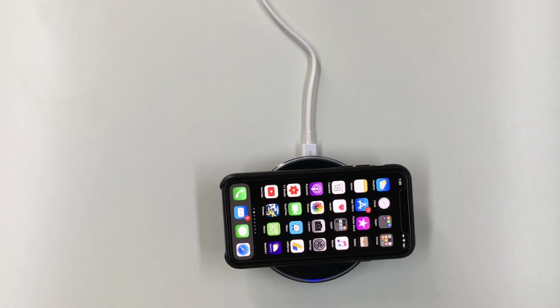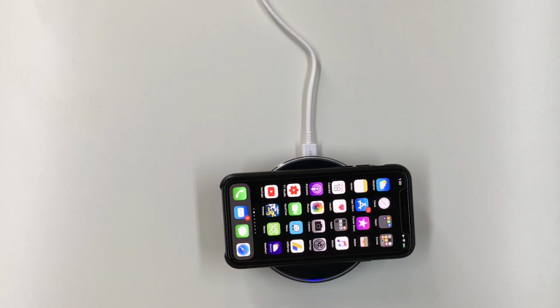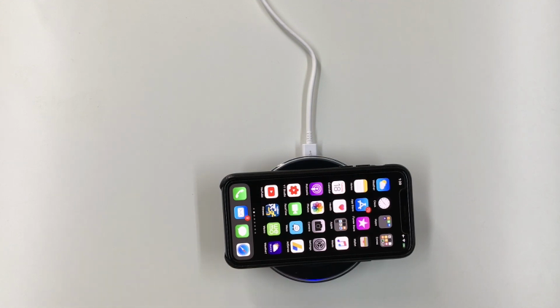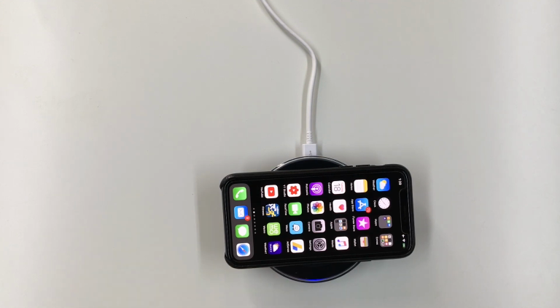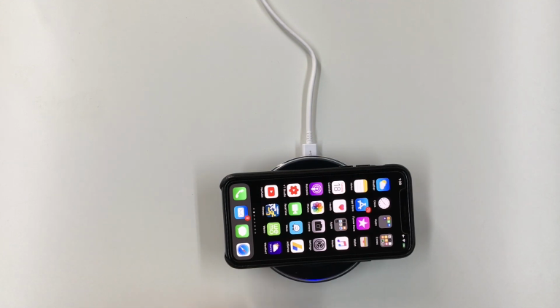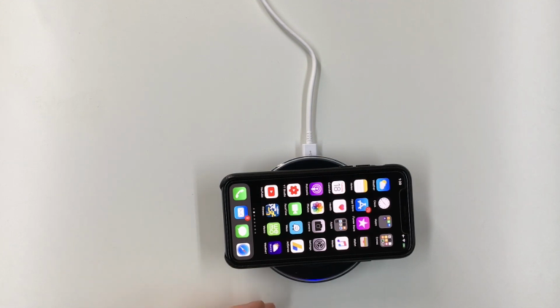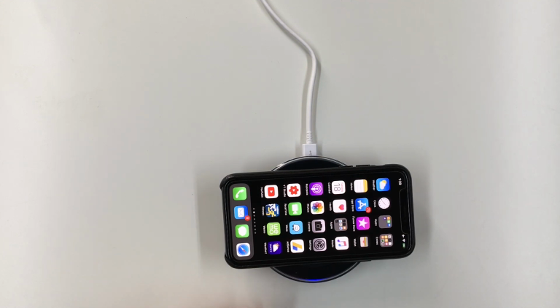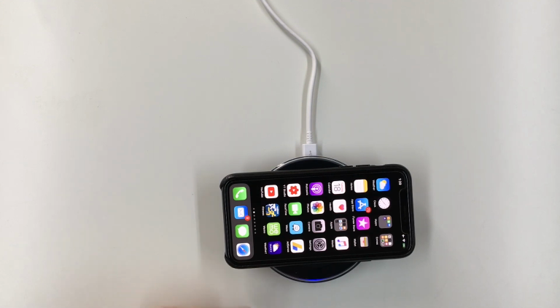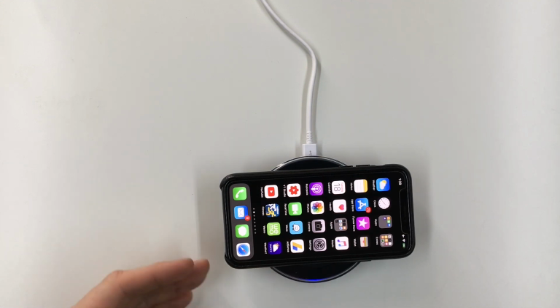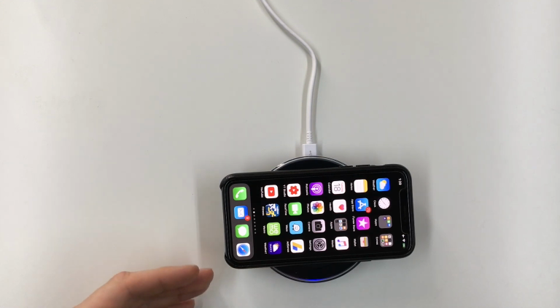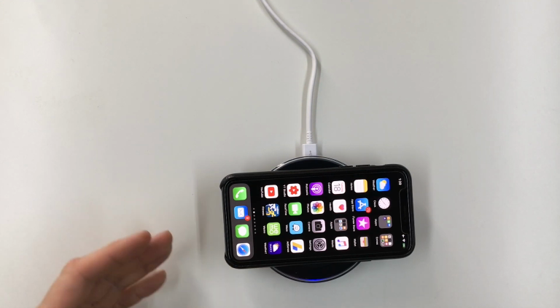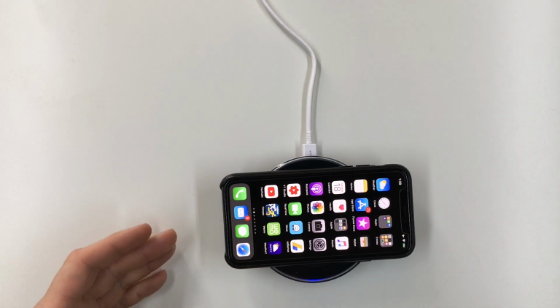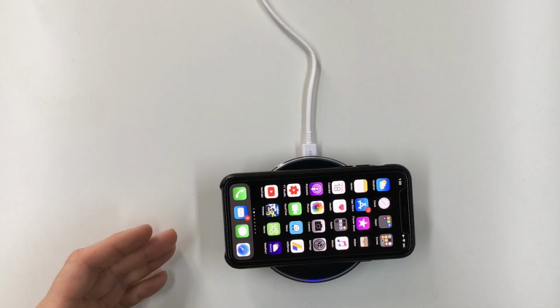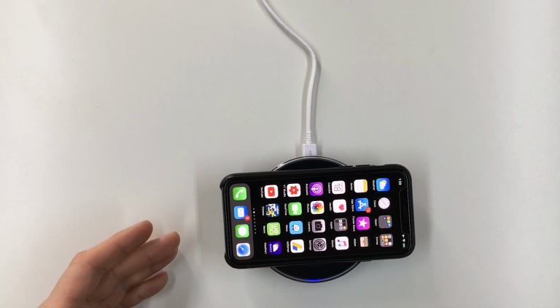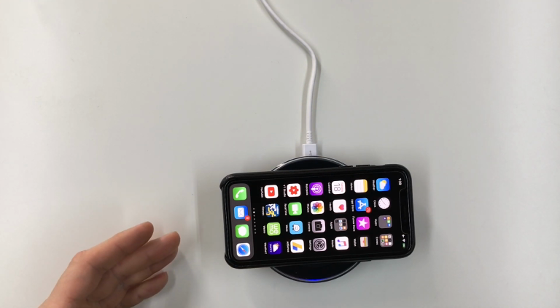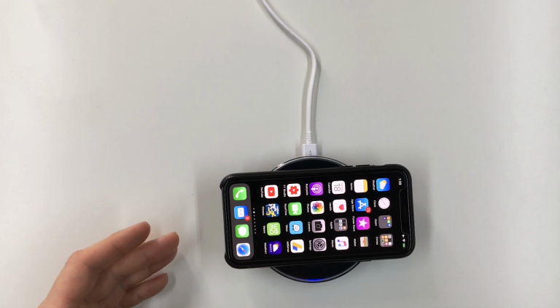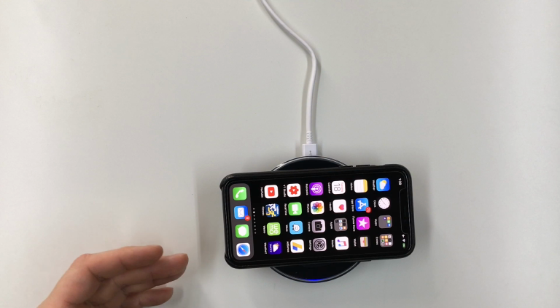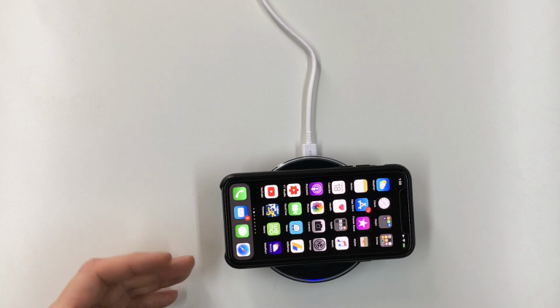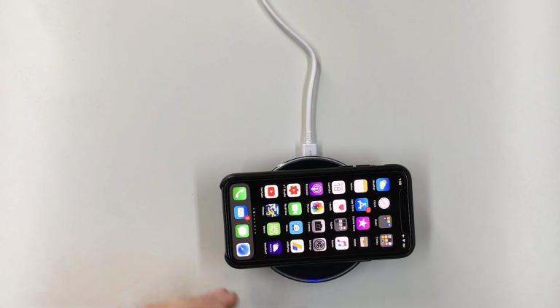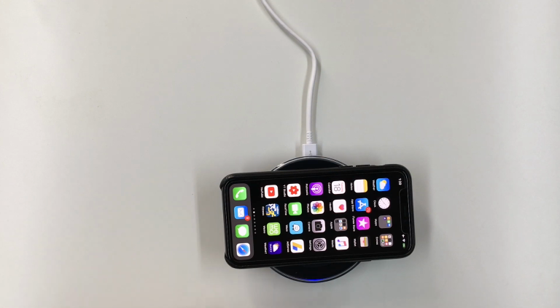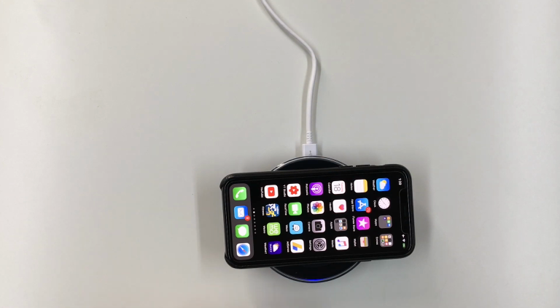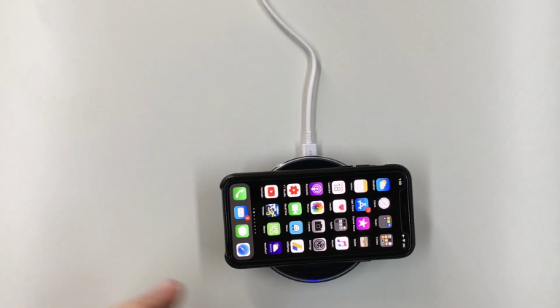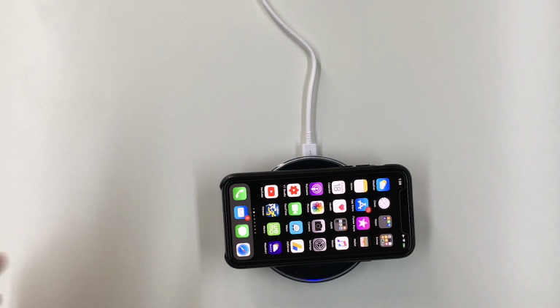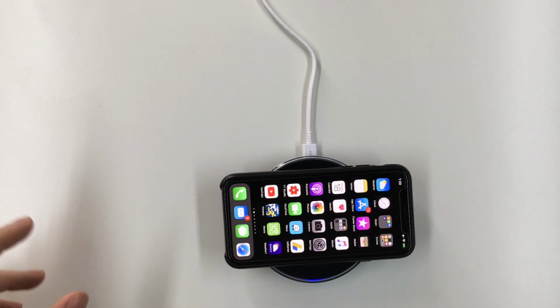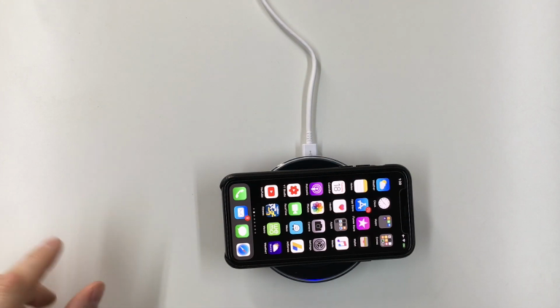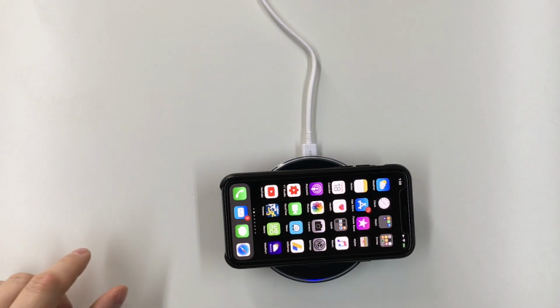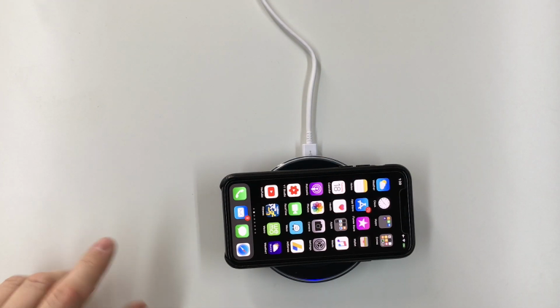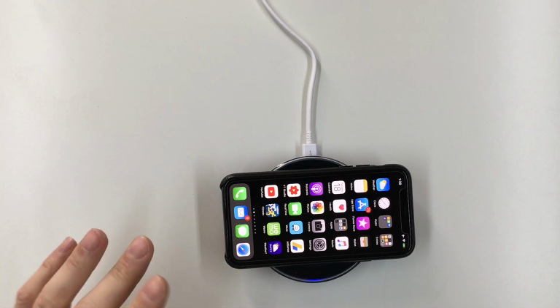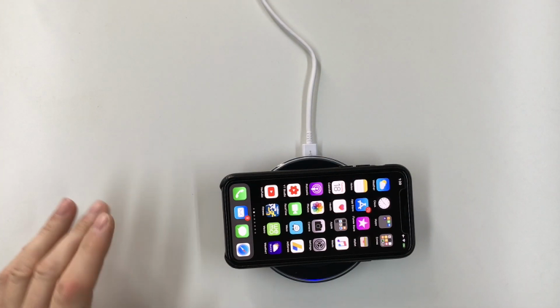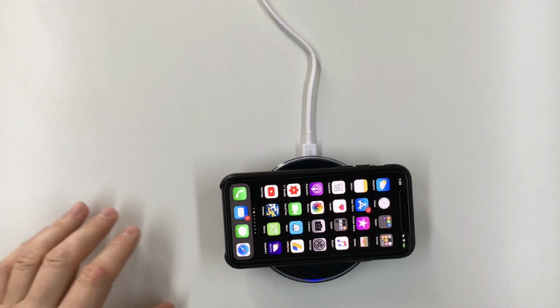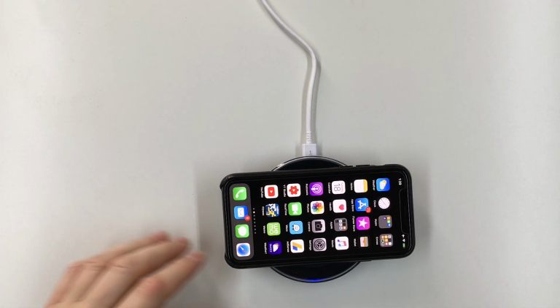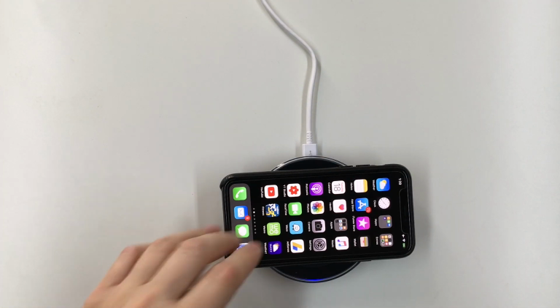They recommended these Samsung wireless chargers on The Wirecutter — you guys ever read that site? And they said even though it doesn't fast charge the iPhone, it was one of the fastest charging wireless pads. And for whatever it cost — 27, 28 bucks — it came with the pad, the charger, and the cable.